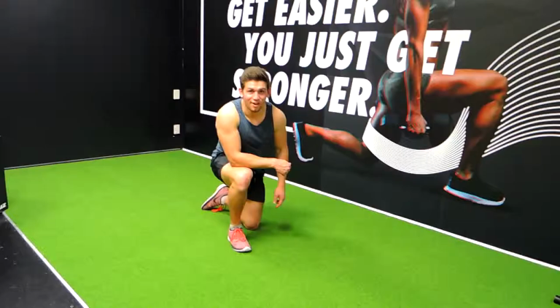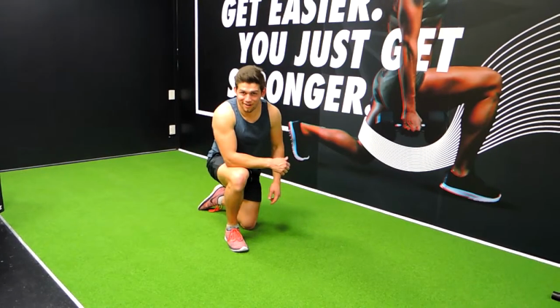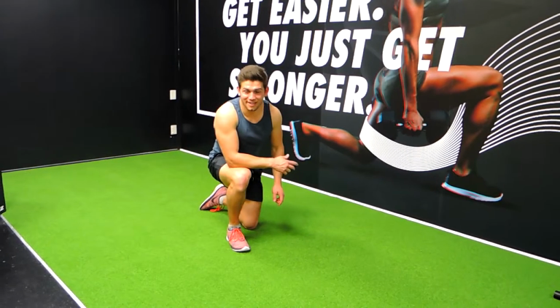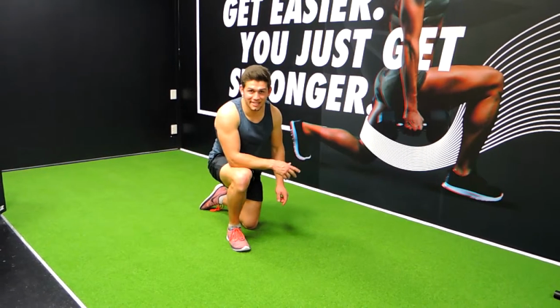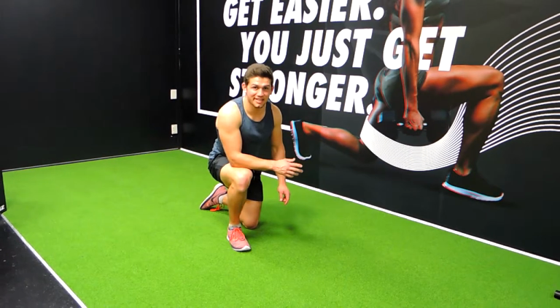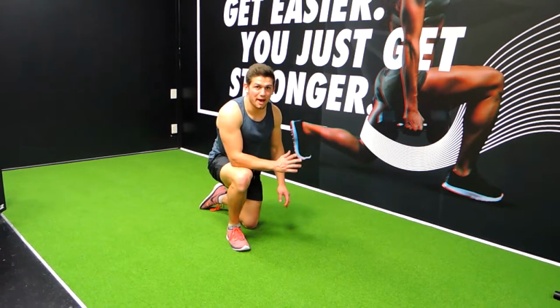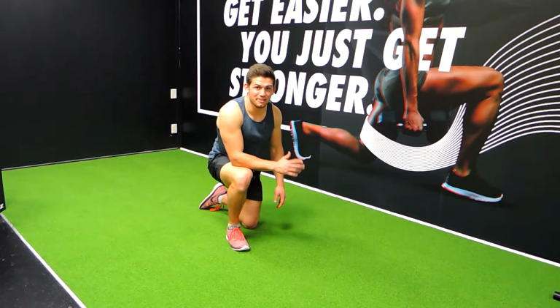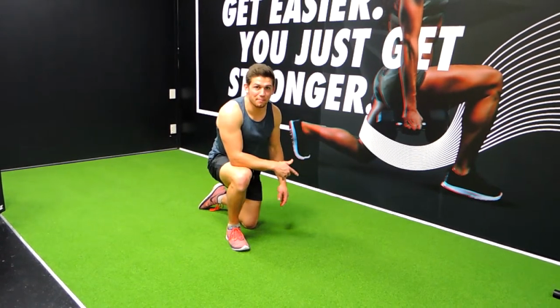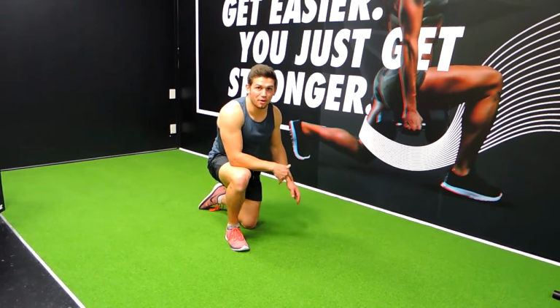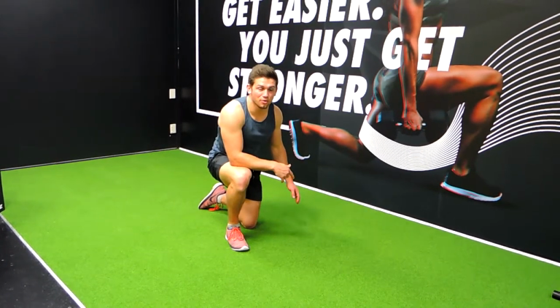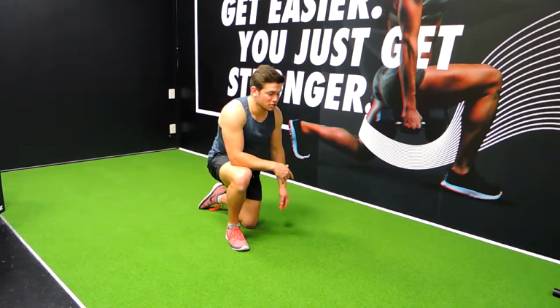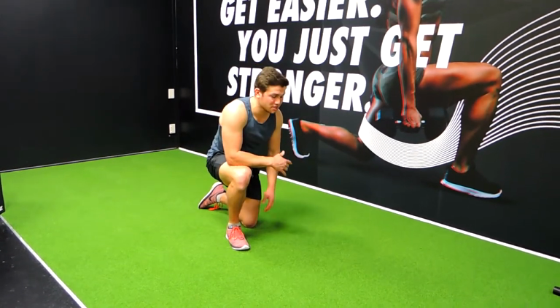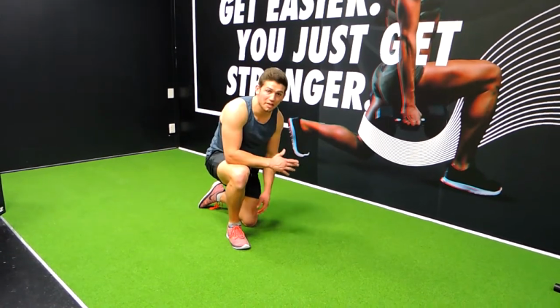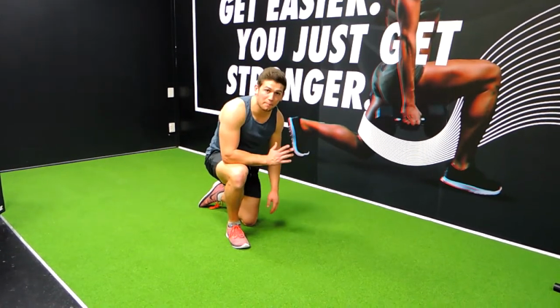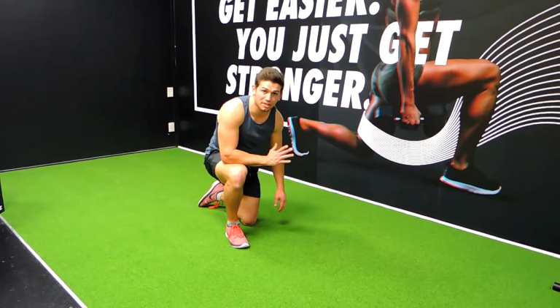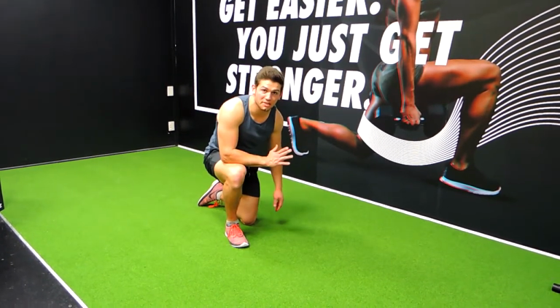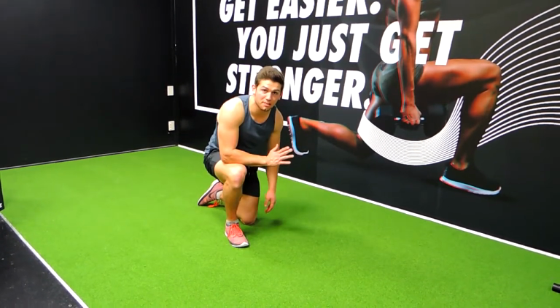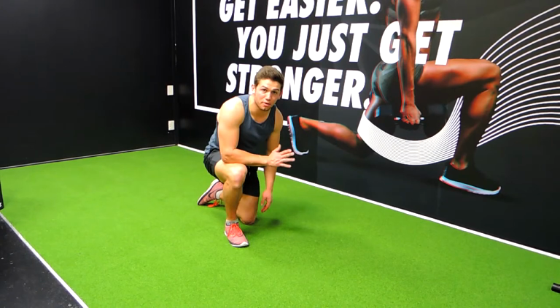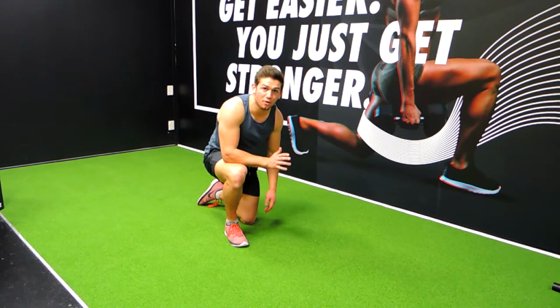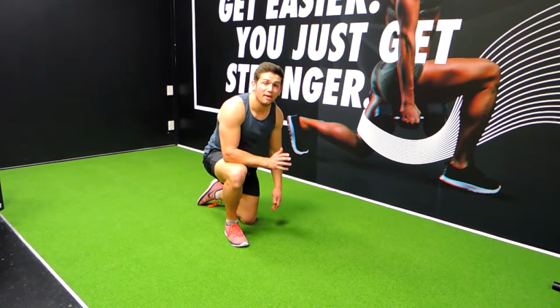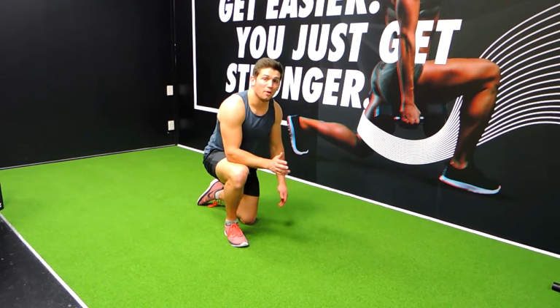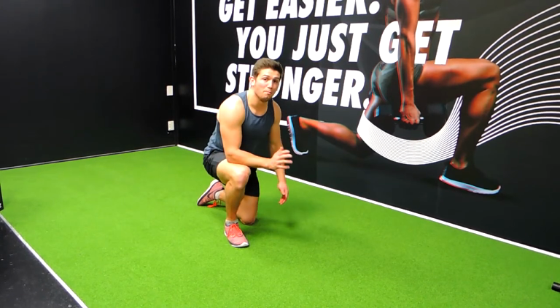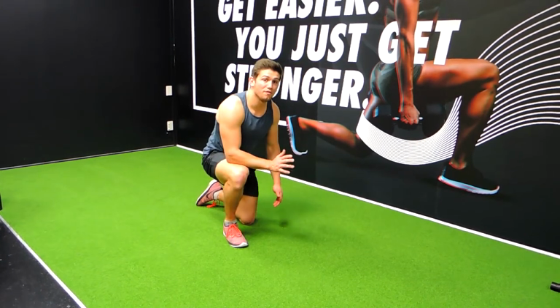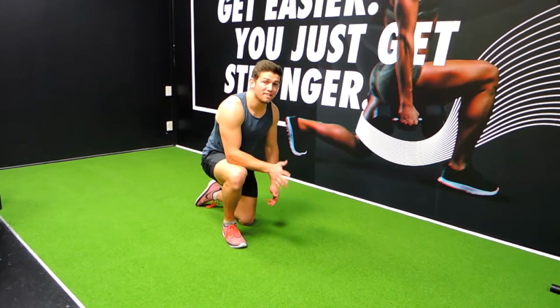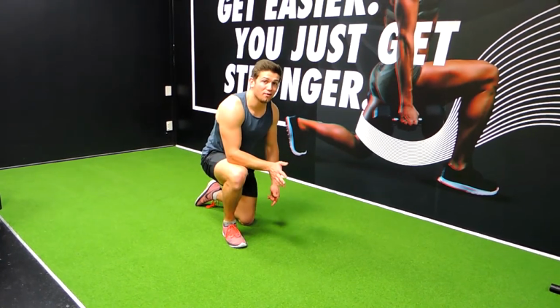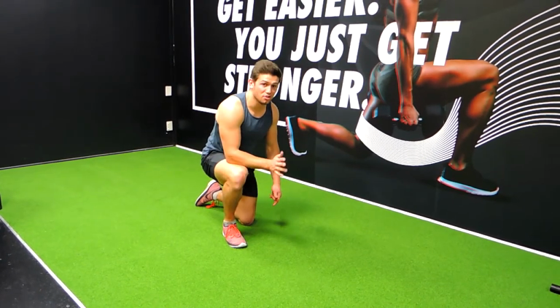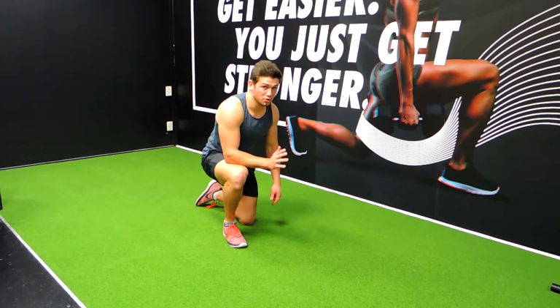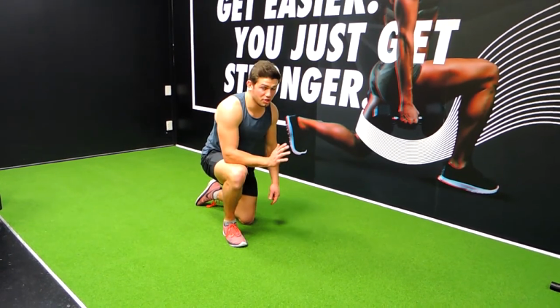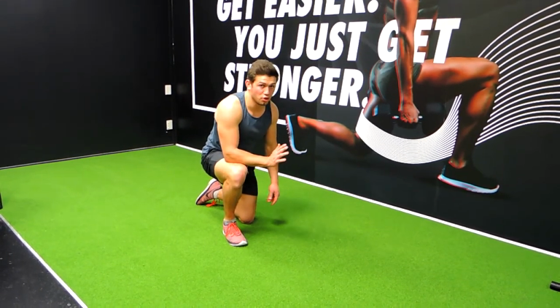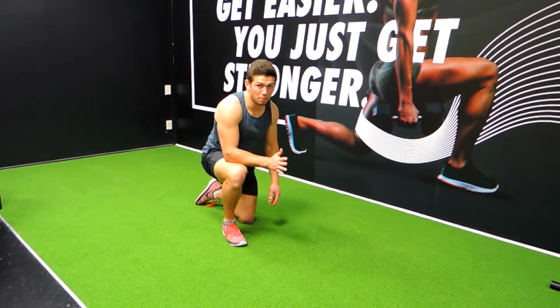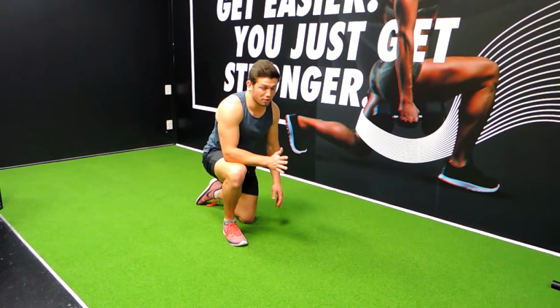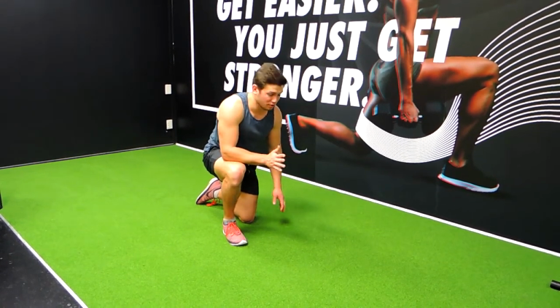These are the up and down prone holds. We're starting in a press-up stance prone hold and moving down into a normal prone hold.